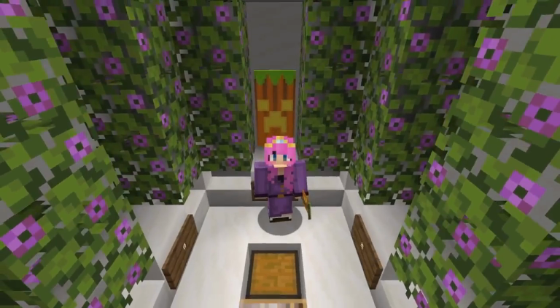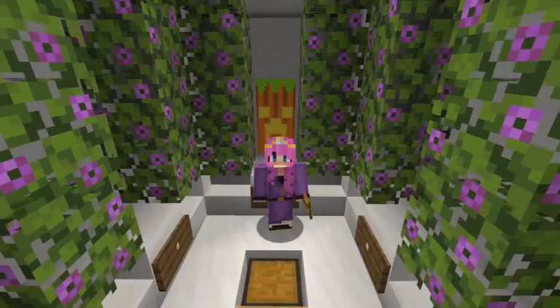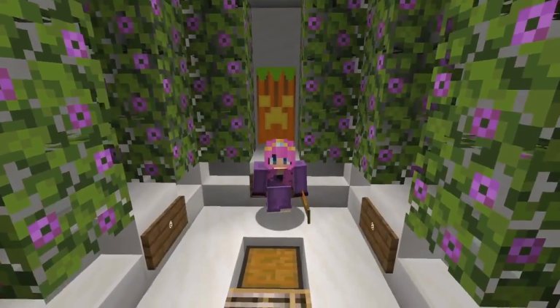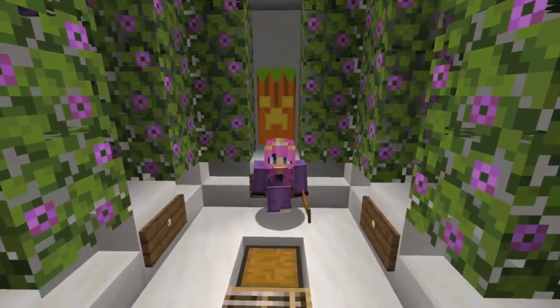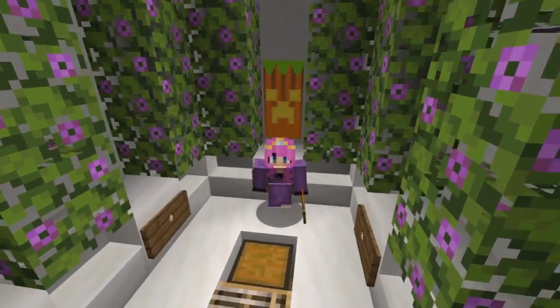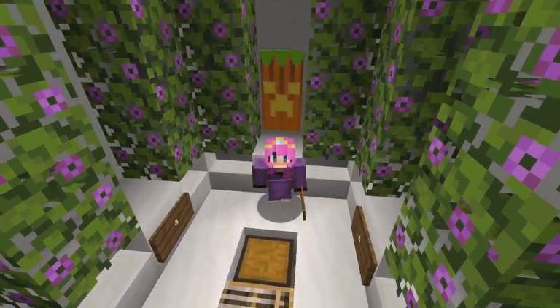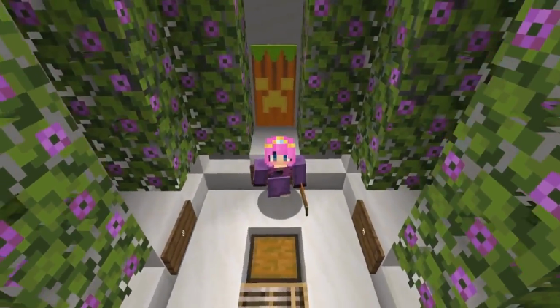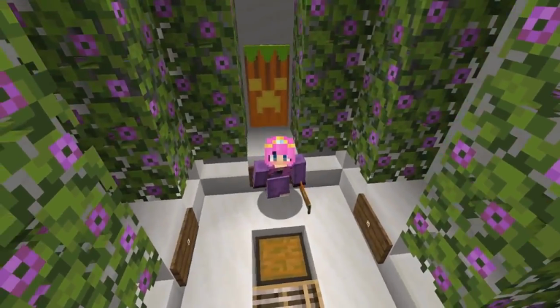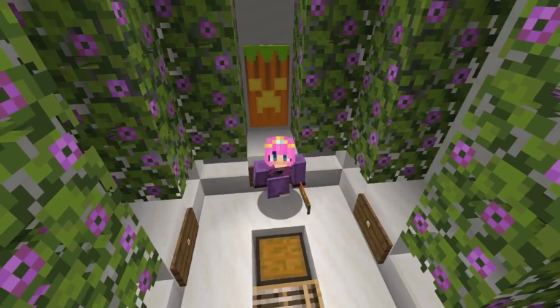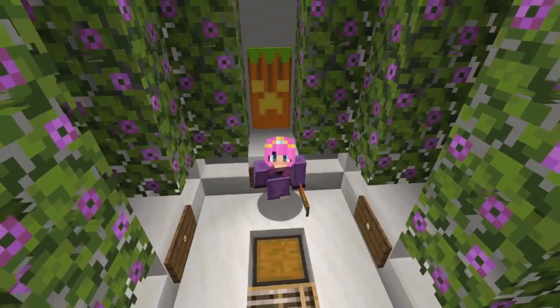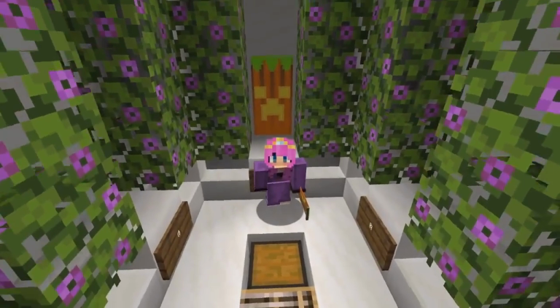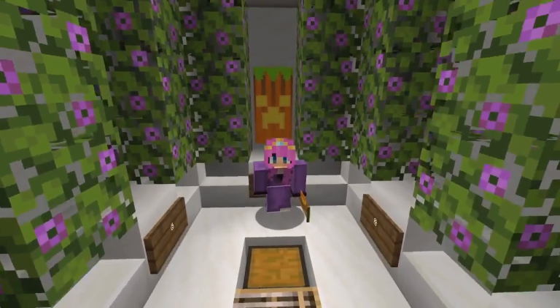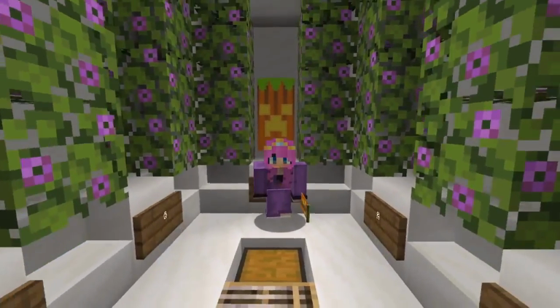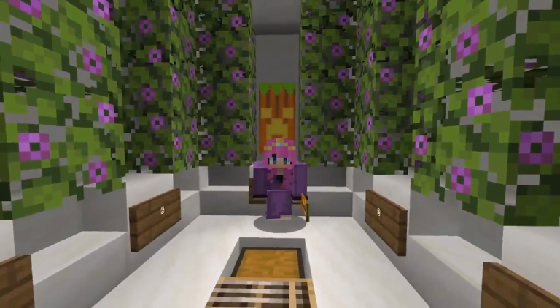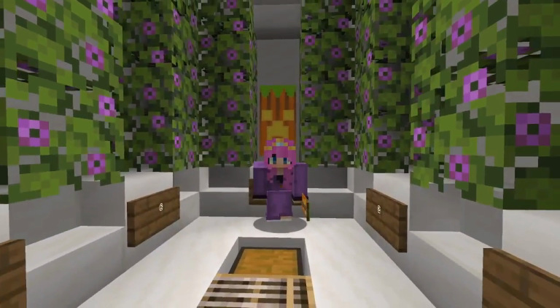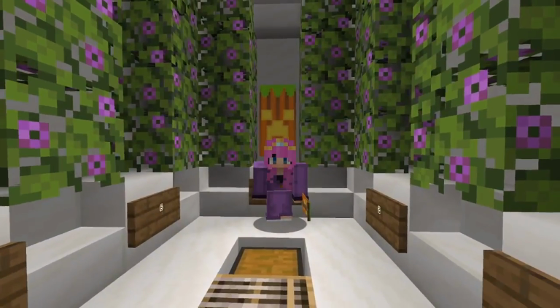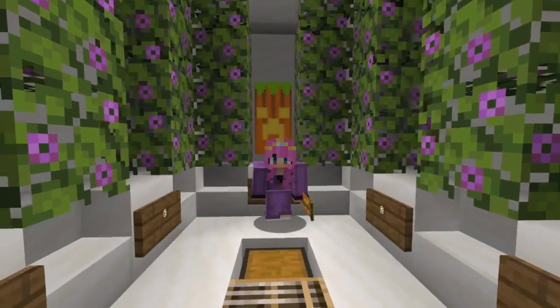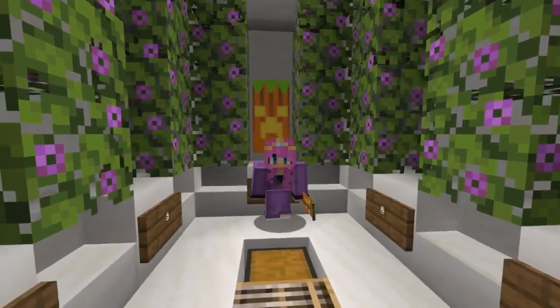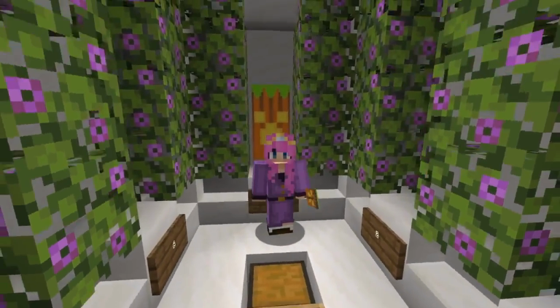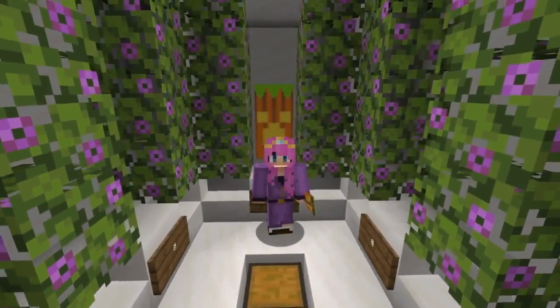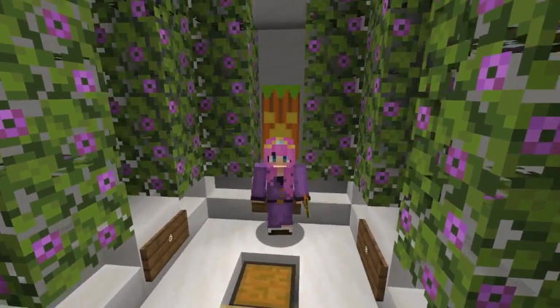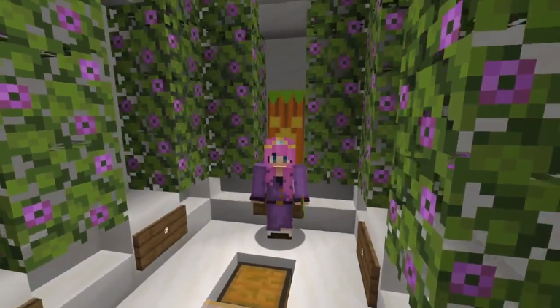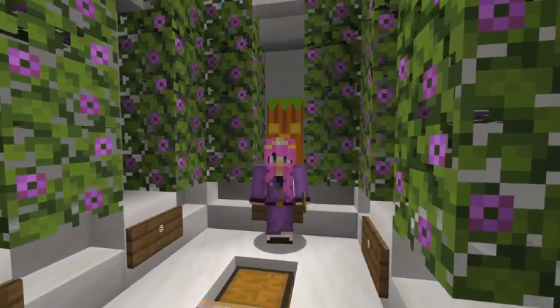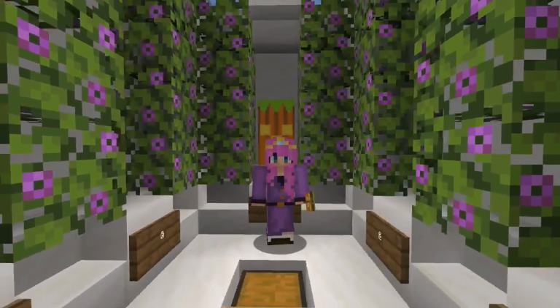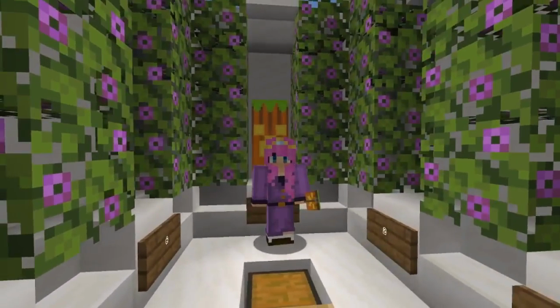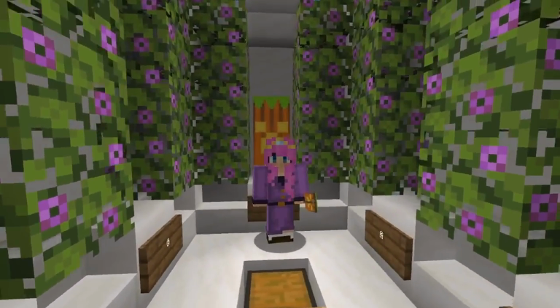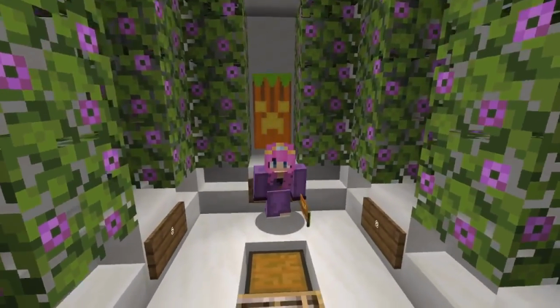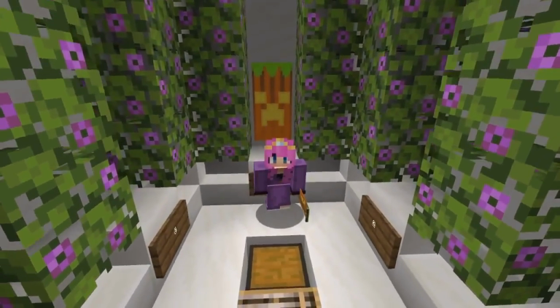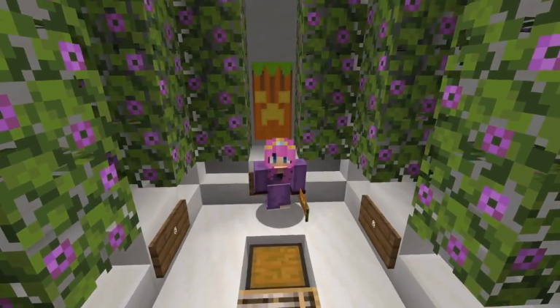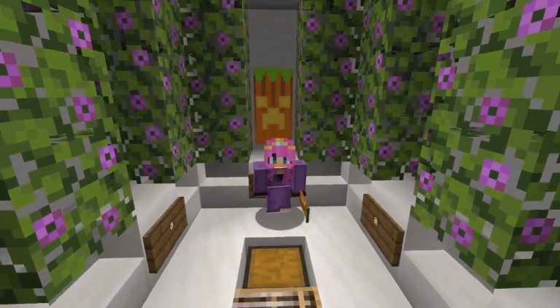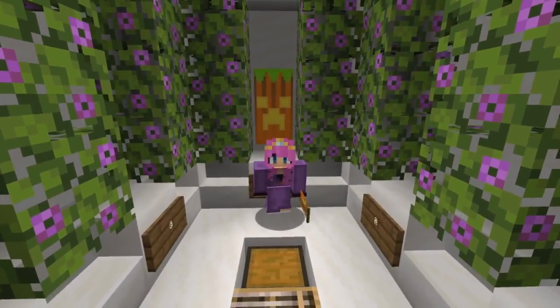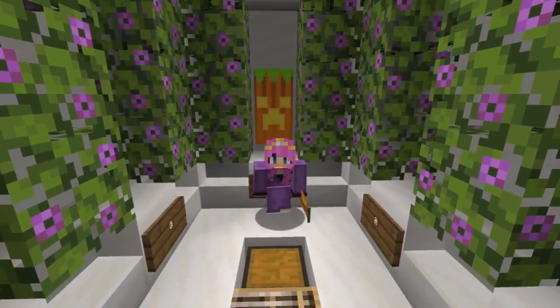Alright friends, how this is gonna work today is we are going to start with an easy banner and slowly get harder. So this is our easy banner.